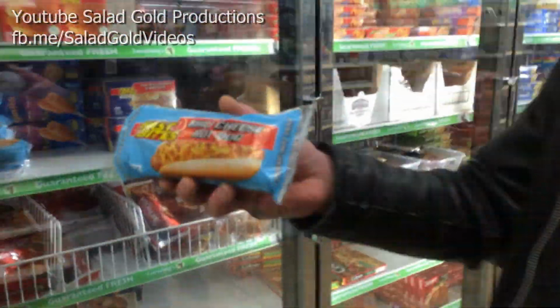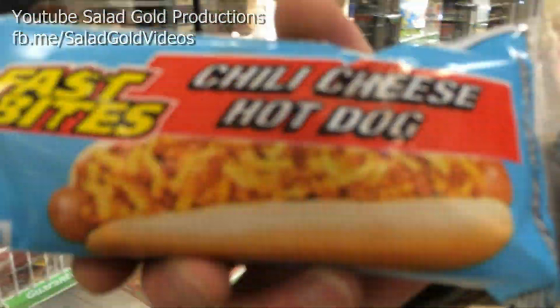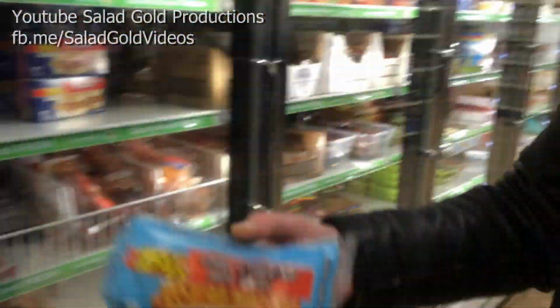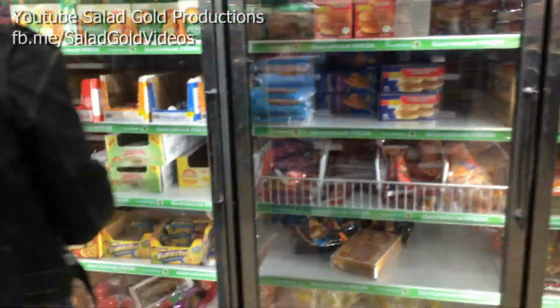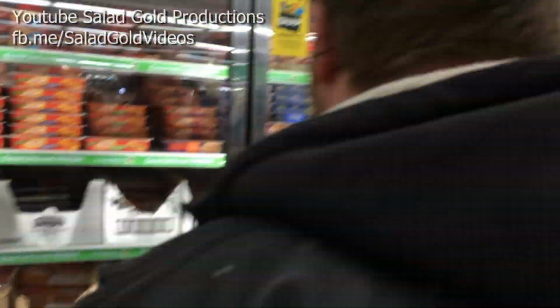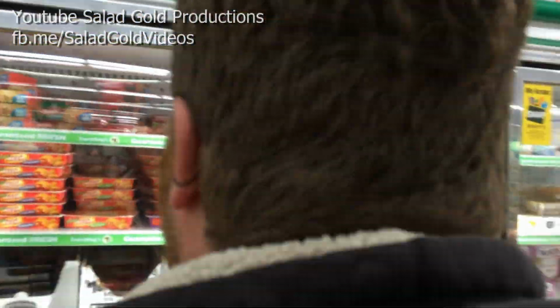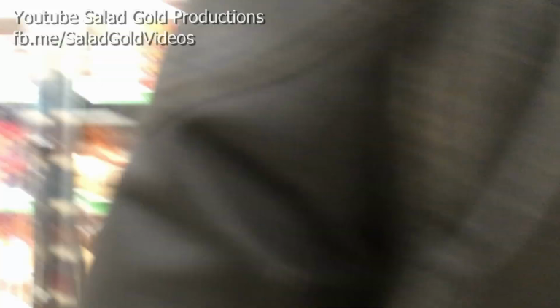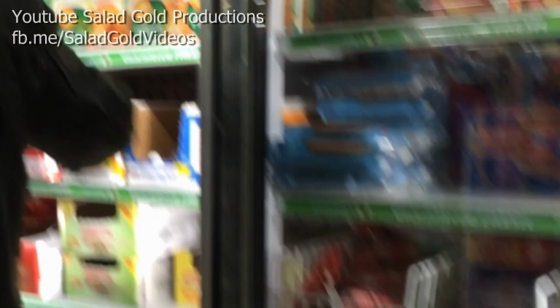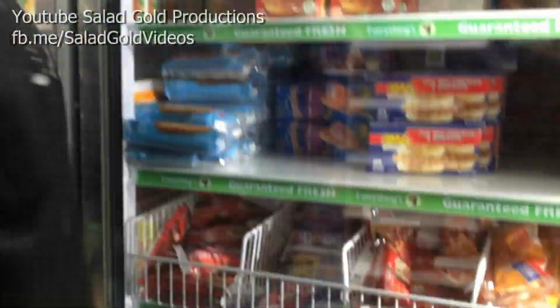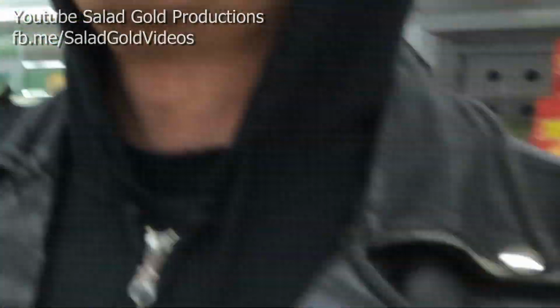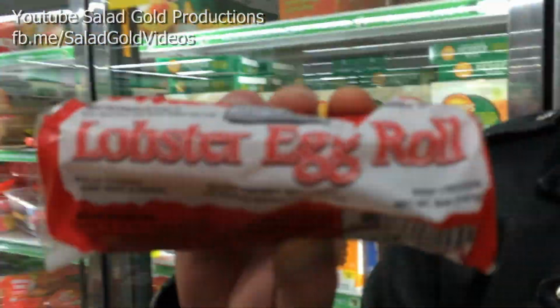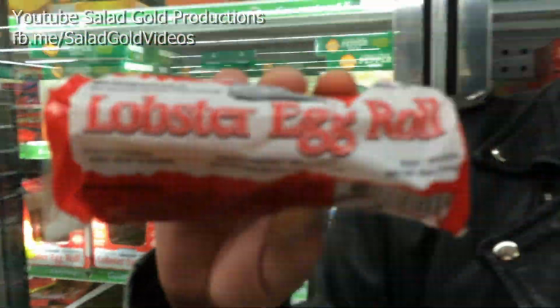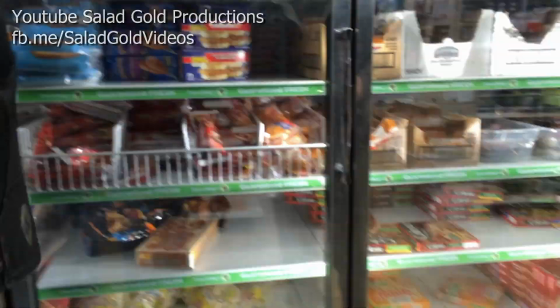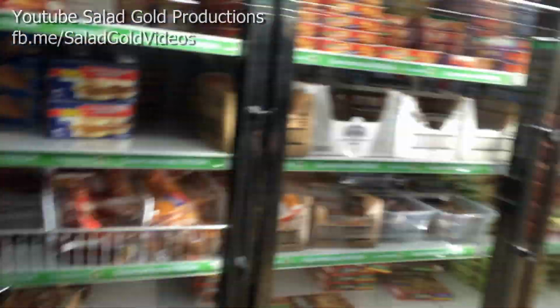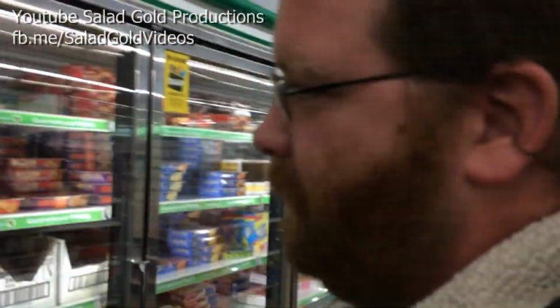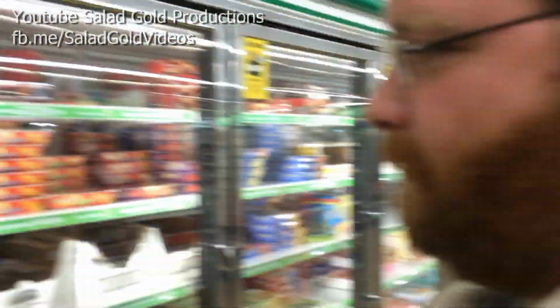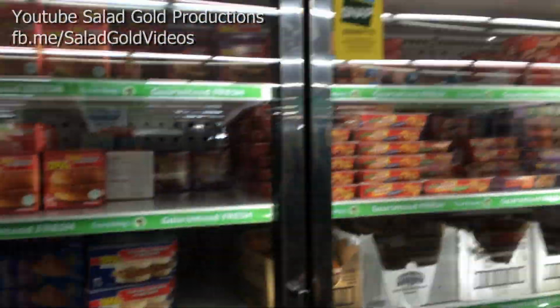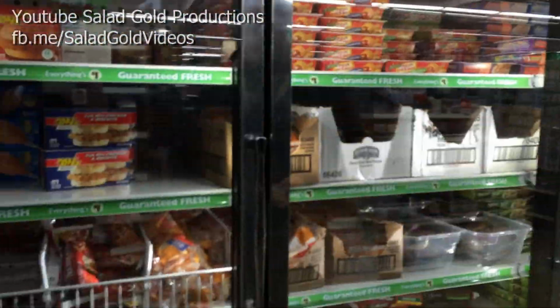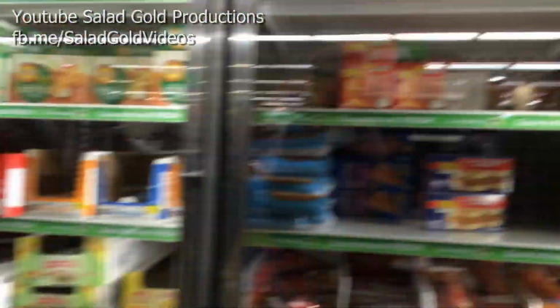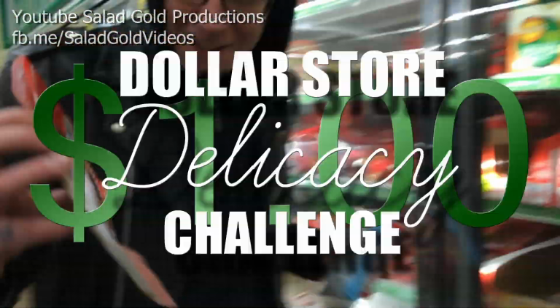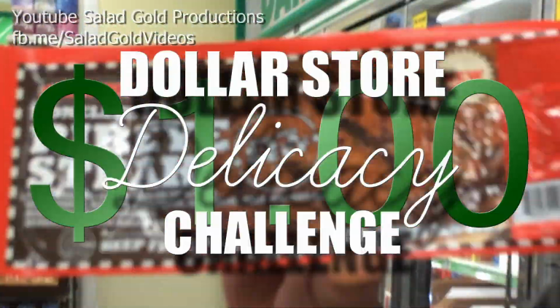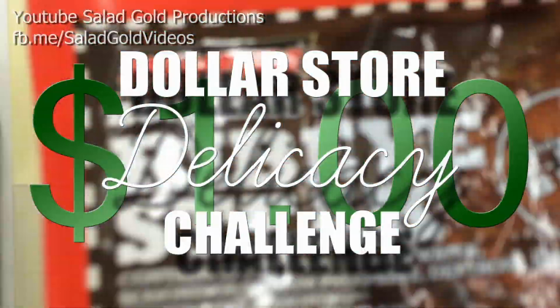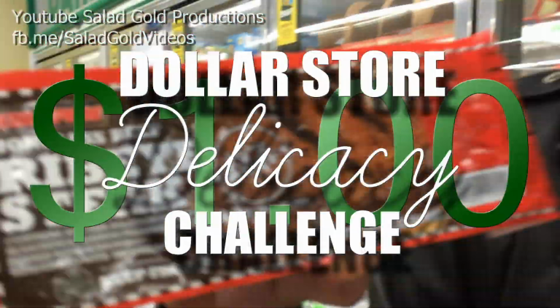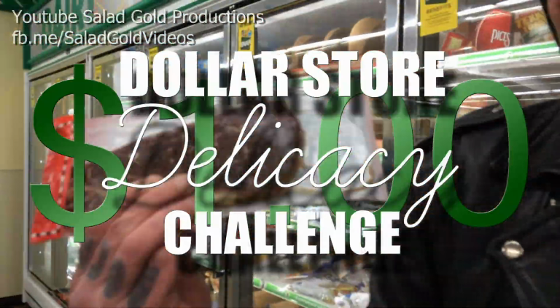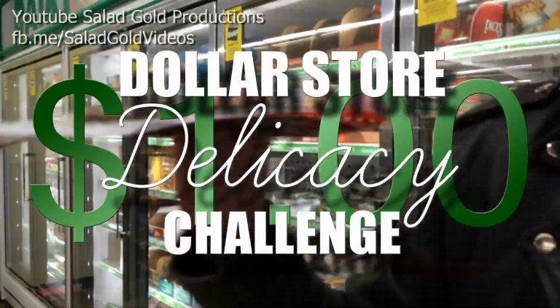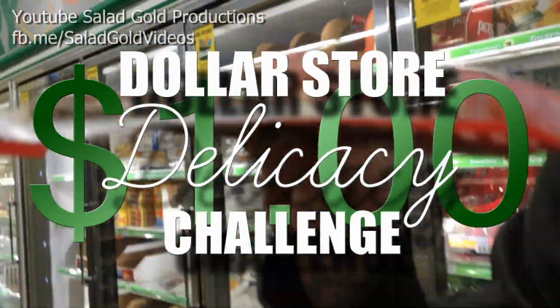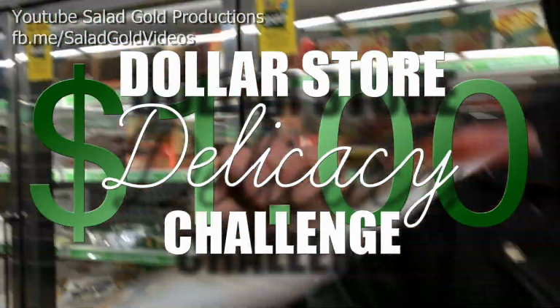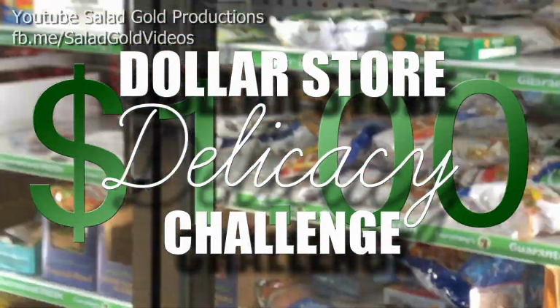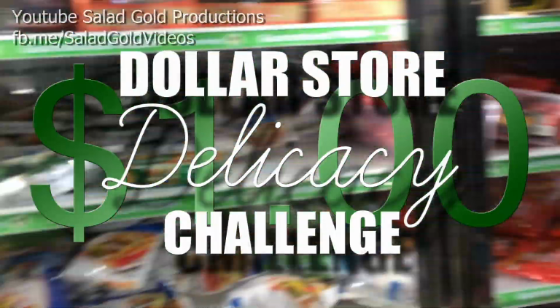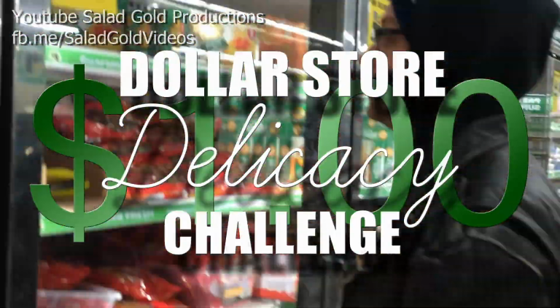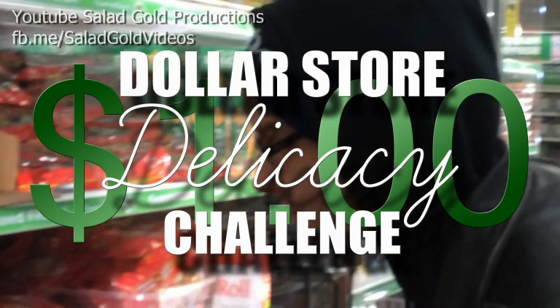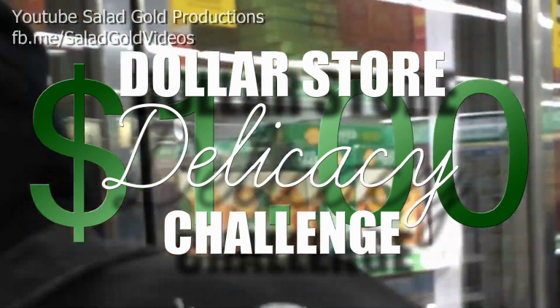Hey you. Yeah, you. I'm Matt, and I challenge Josh to find something edible in the Dollar Store freezer section. And this is... DOLLAR STORE DELICACY CHALLENGE!